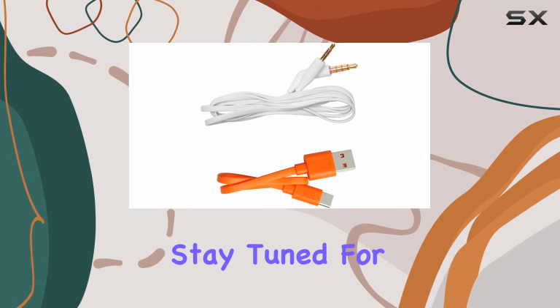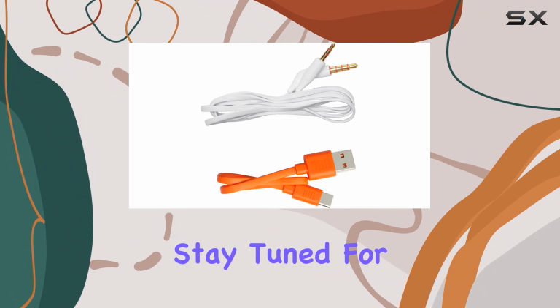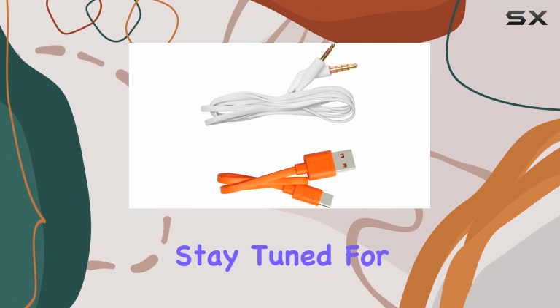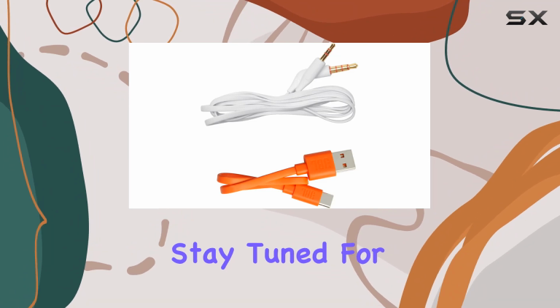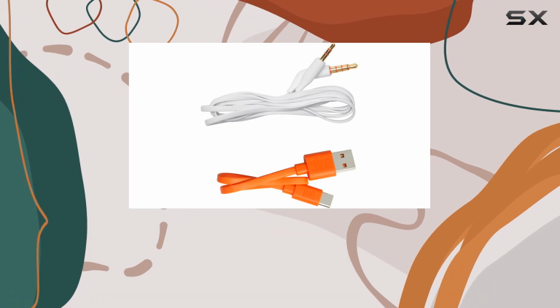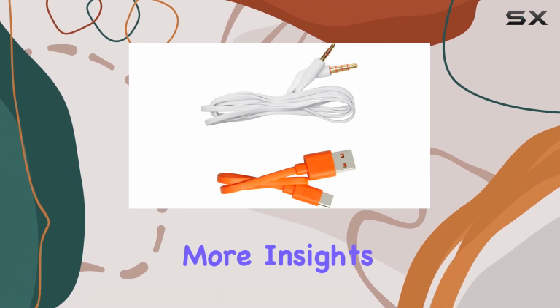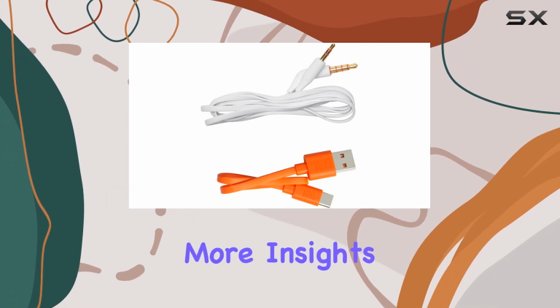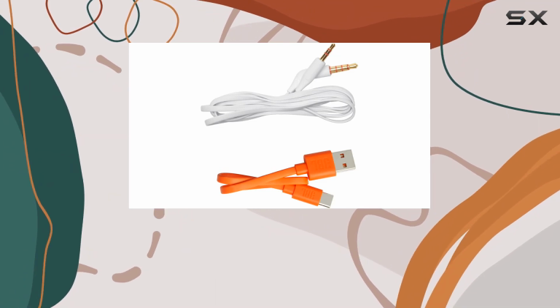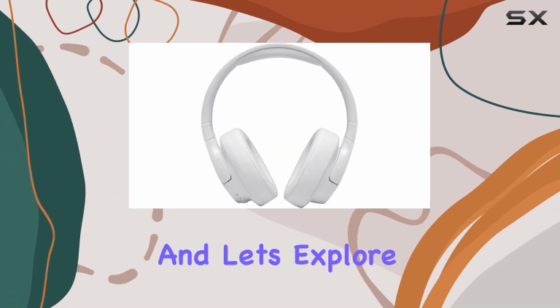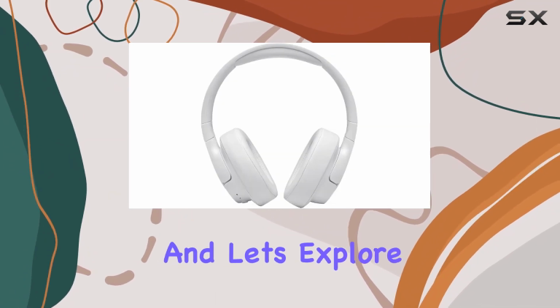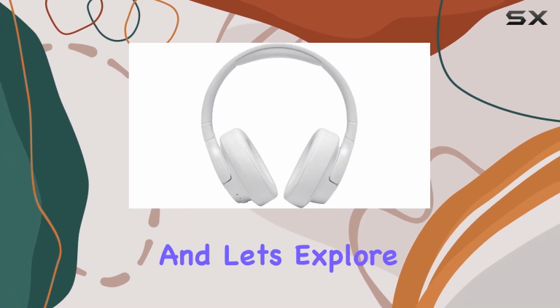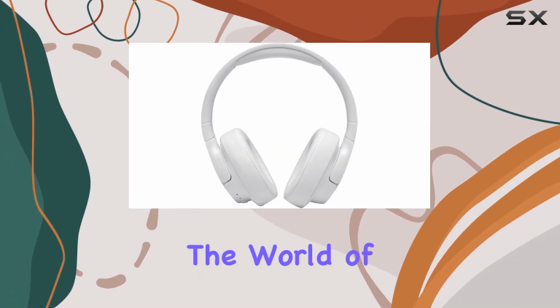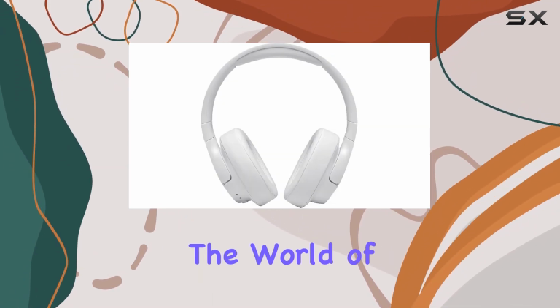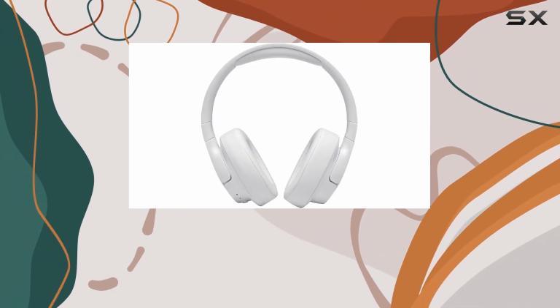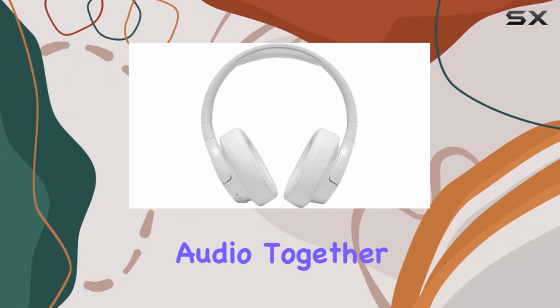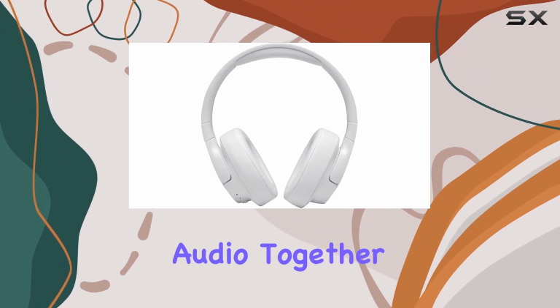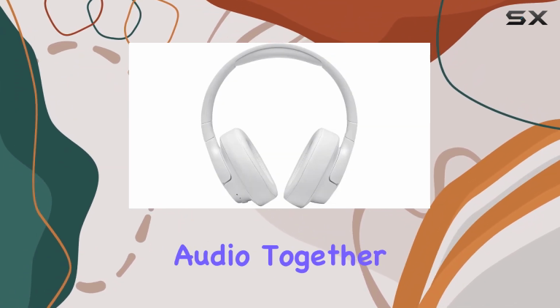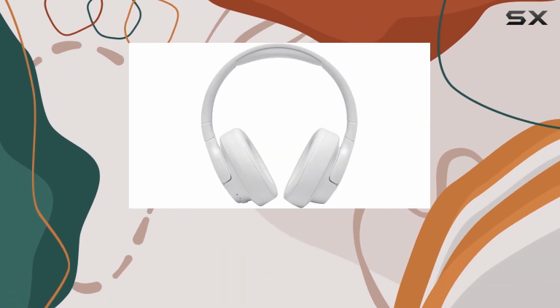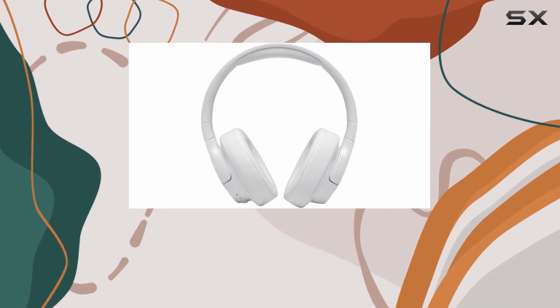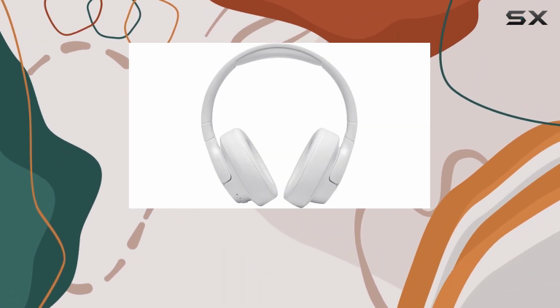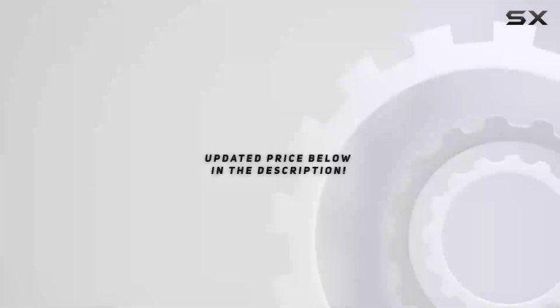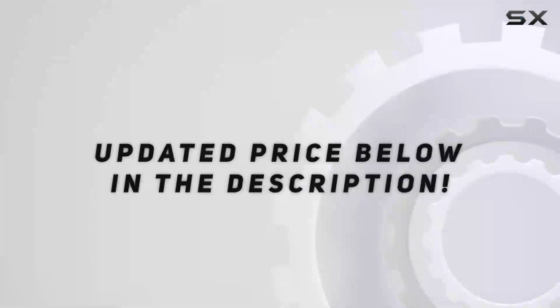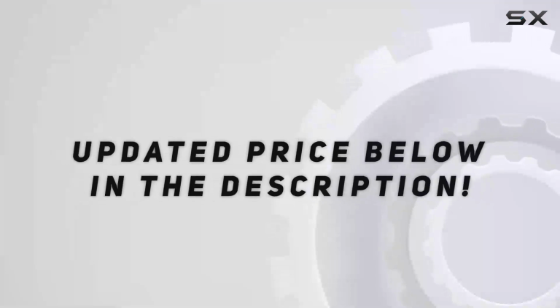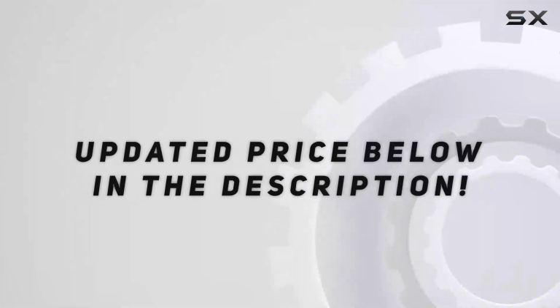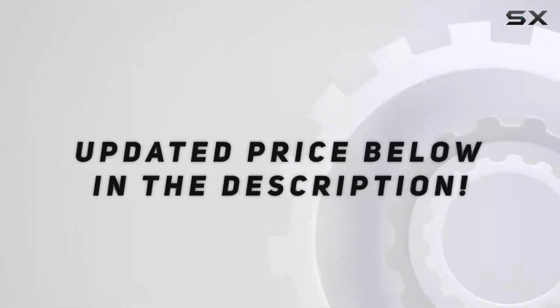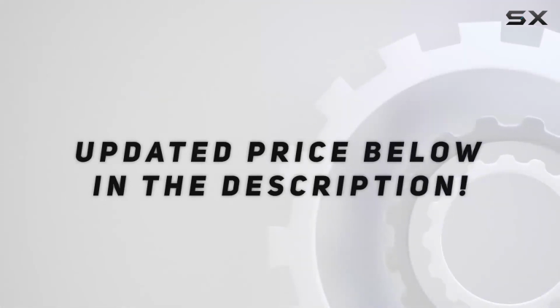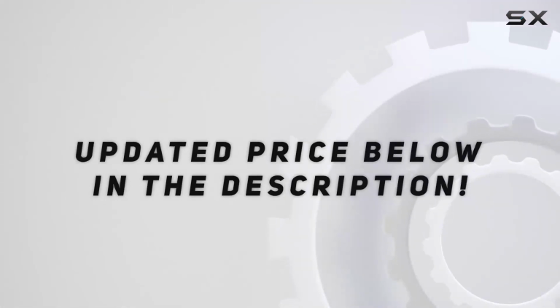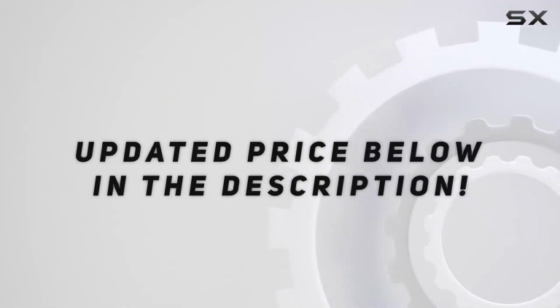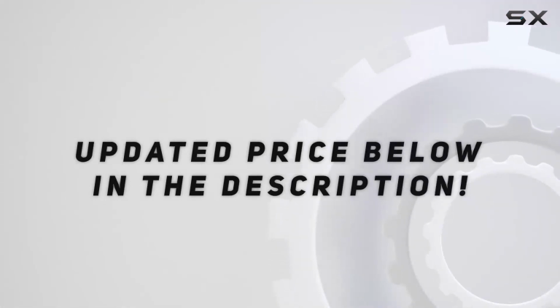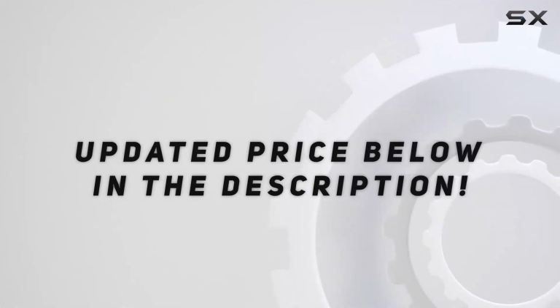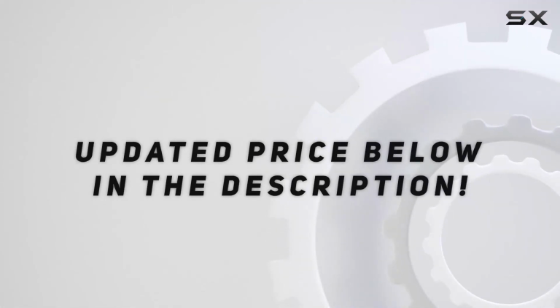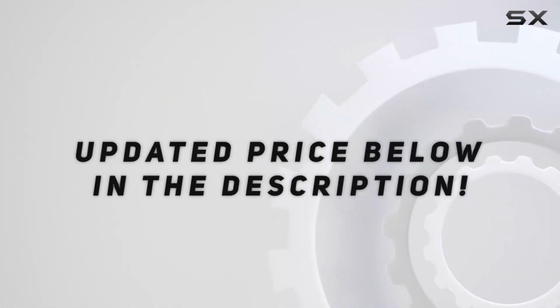Stay tuned for more insights, and let's explore the world of audio together. Check out the video description for an updated price.